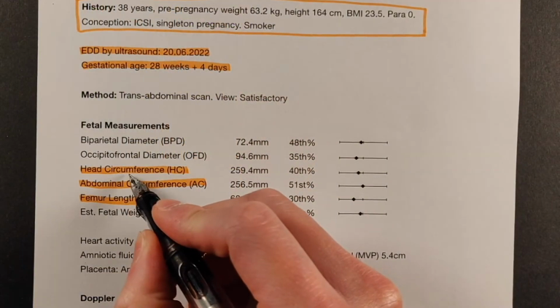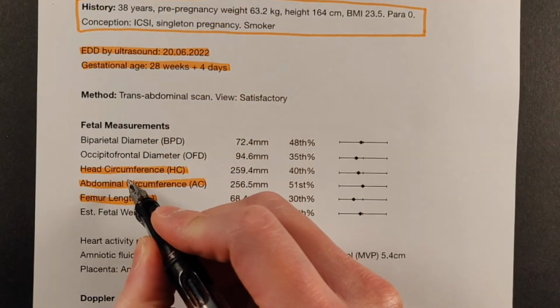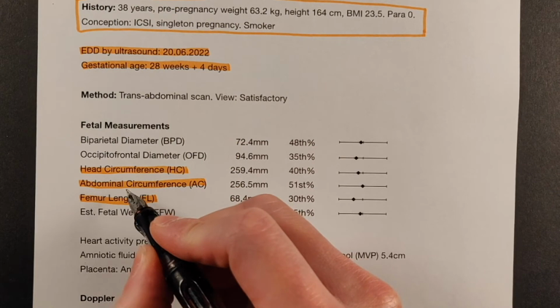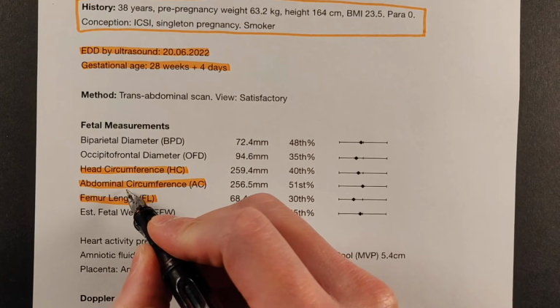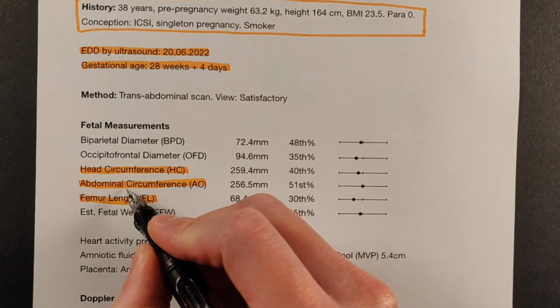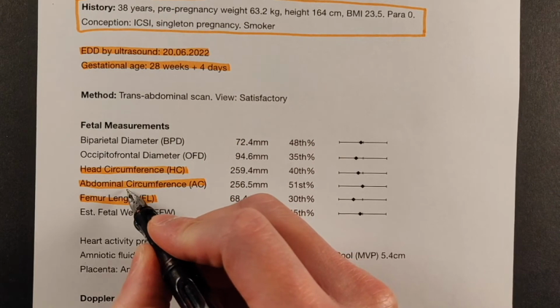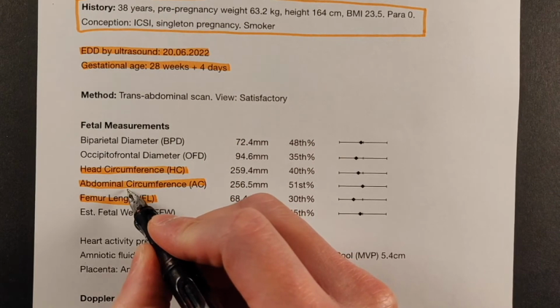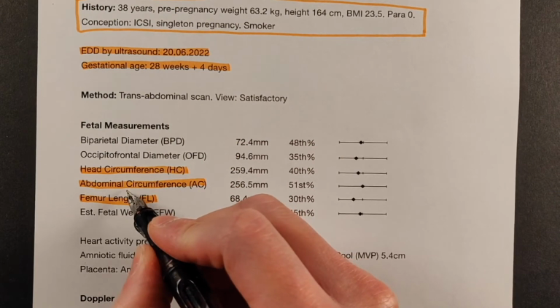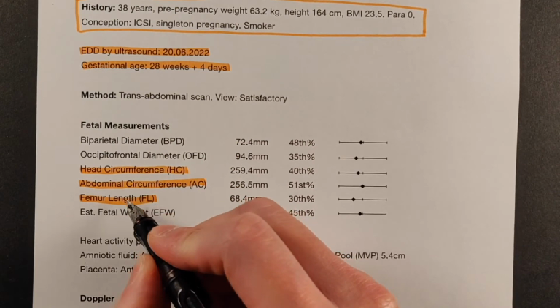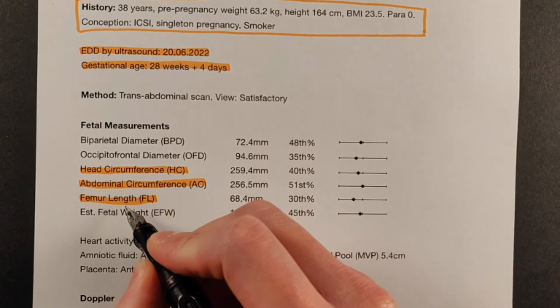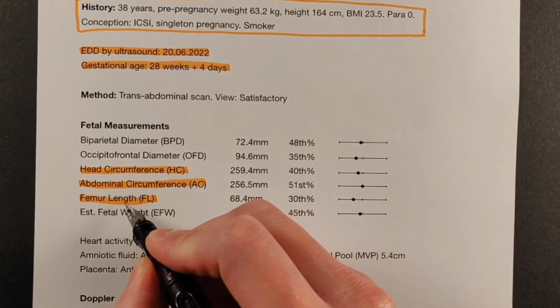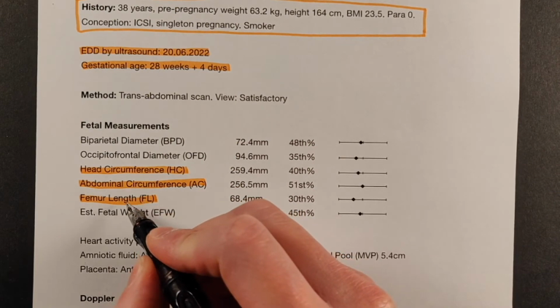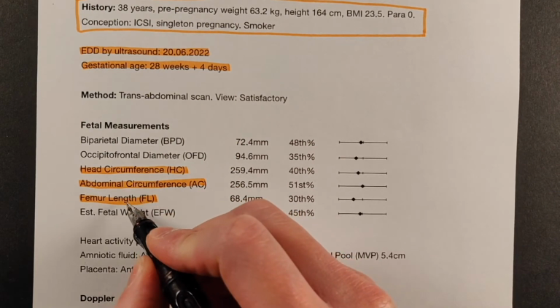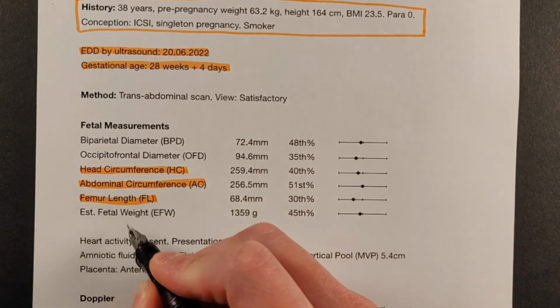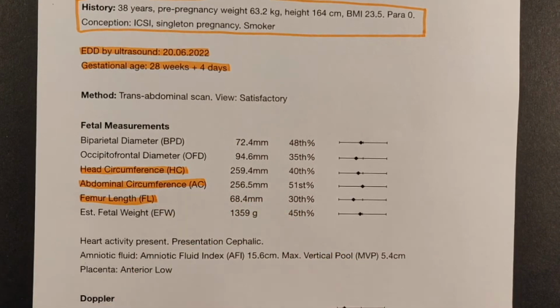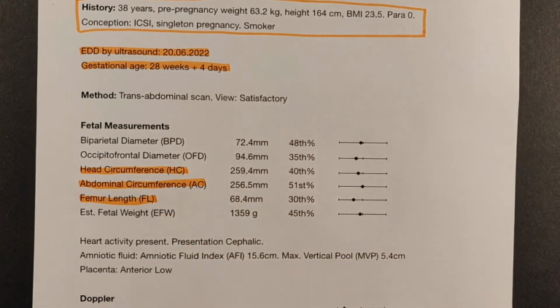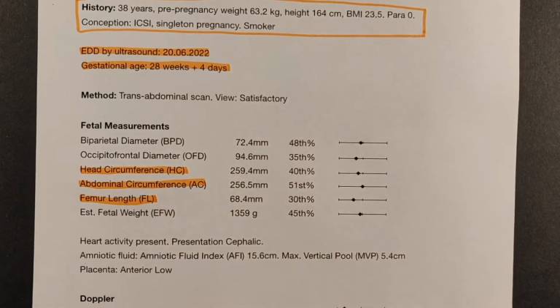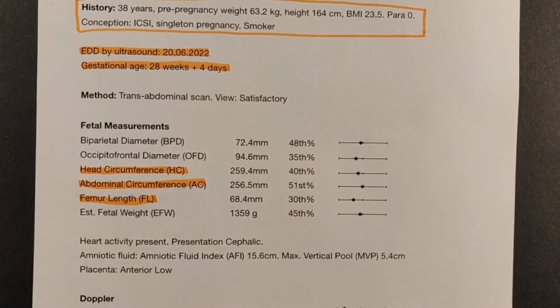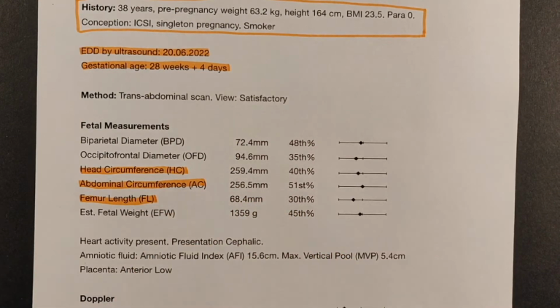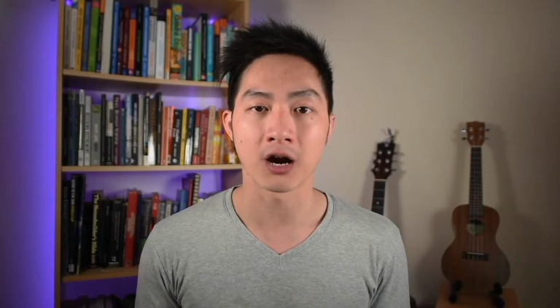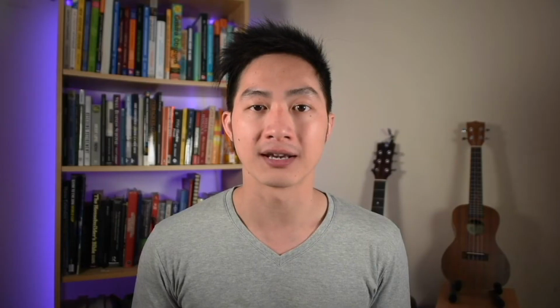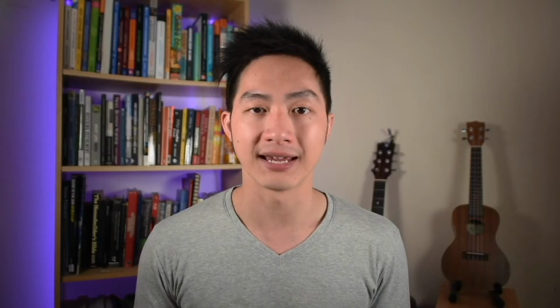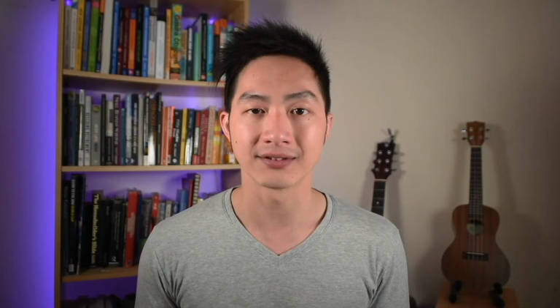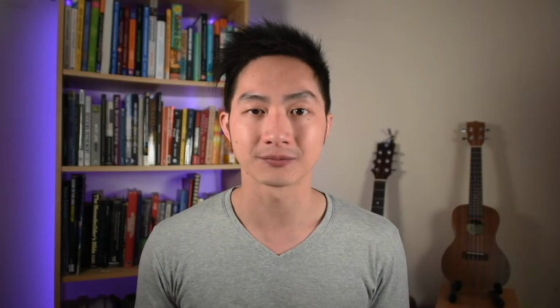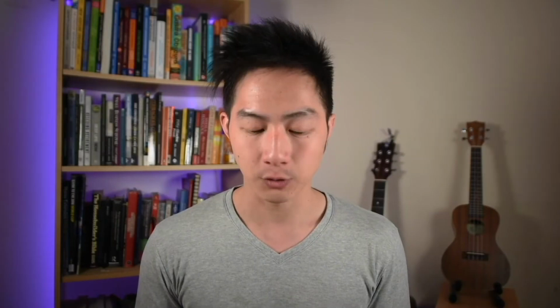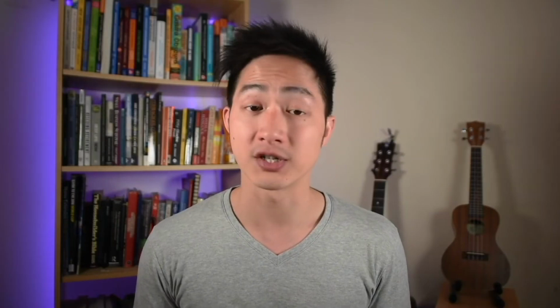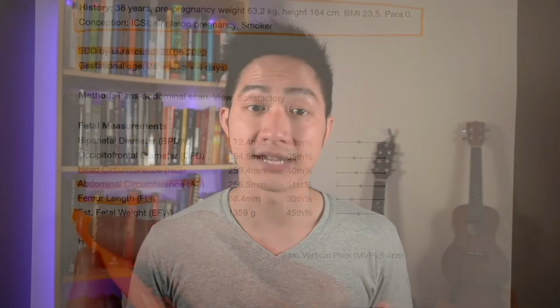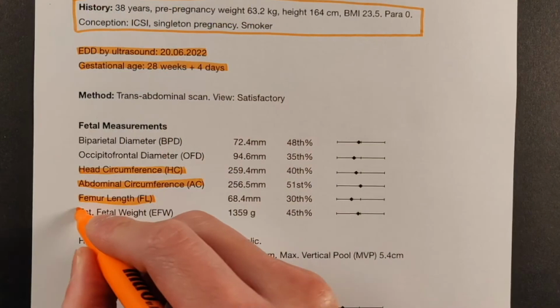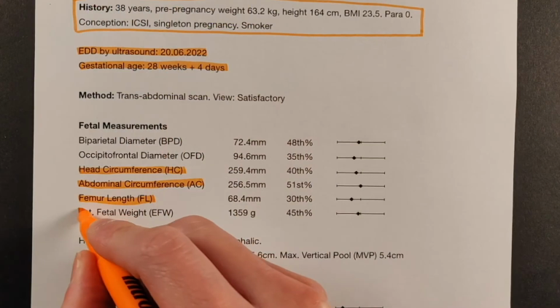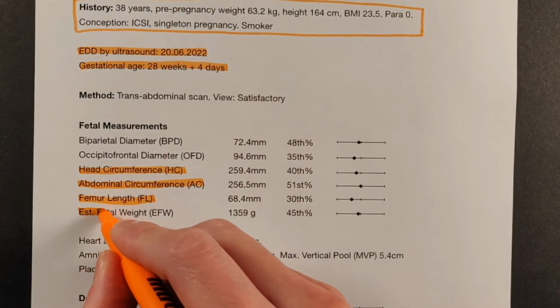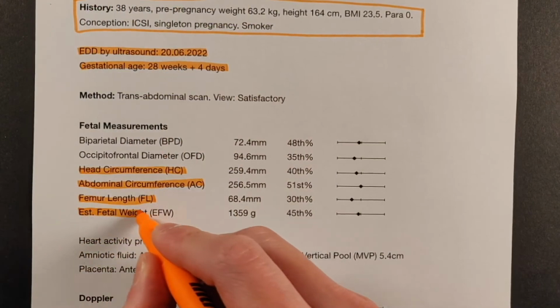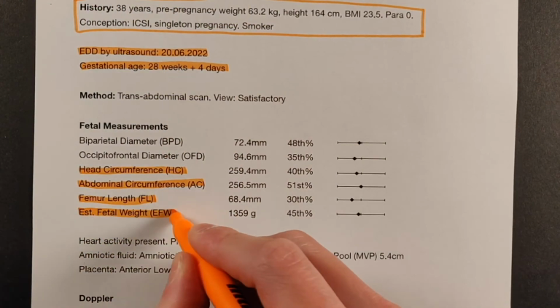With the head circumference, abdominal circumference, and femur length, we can calculate how big the baby currently is, which gives us the estimated fetal weight.